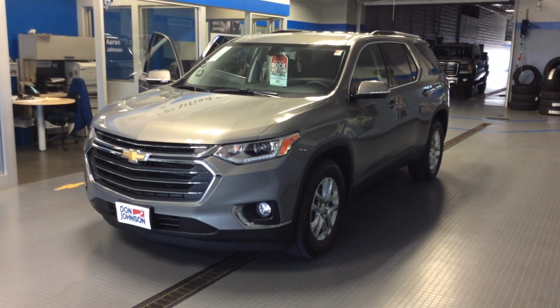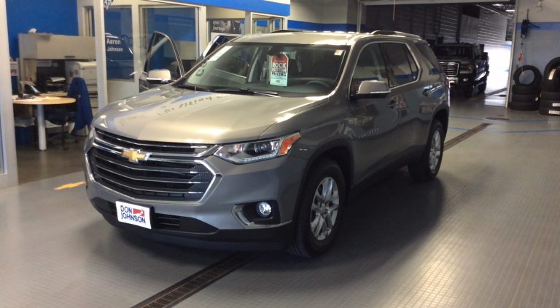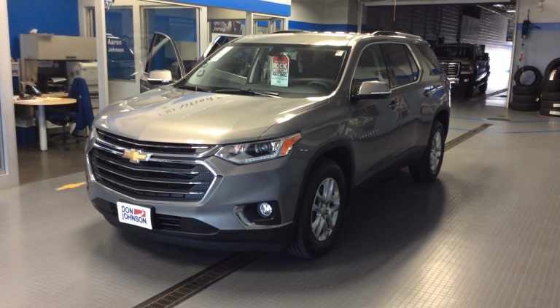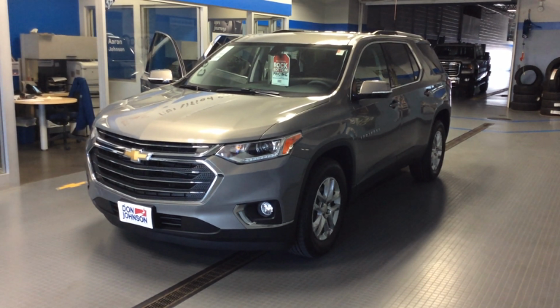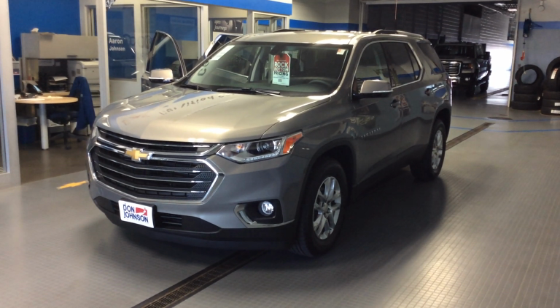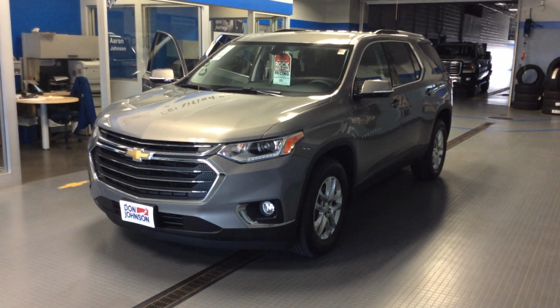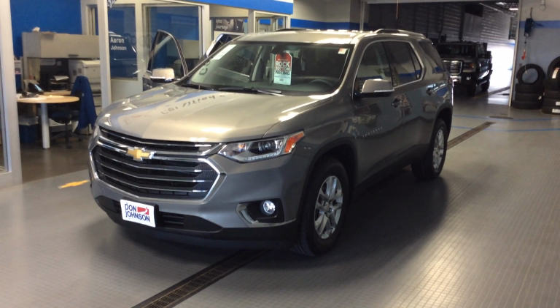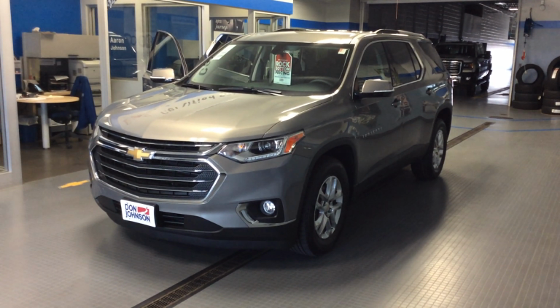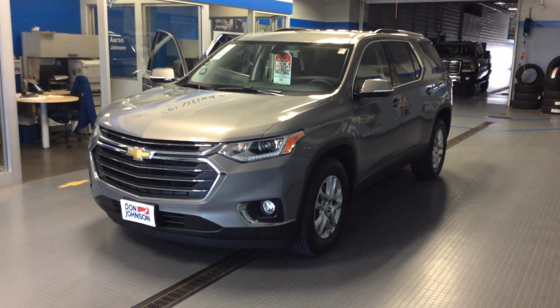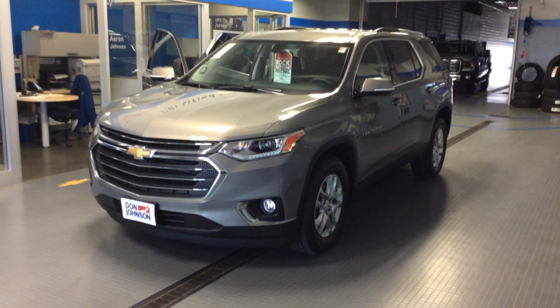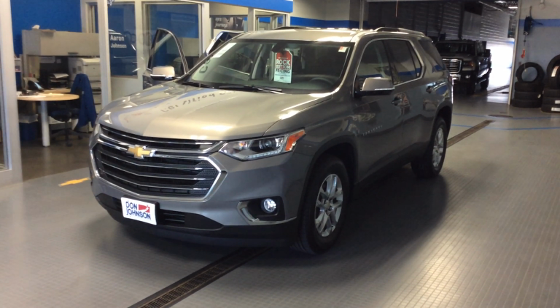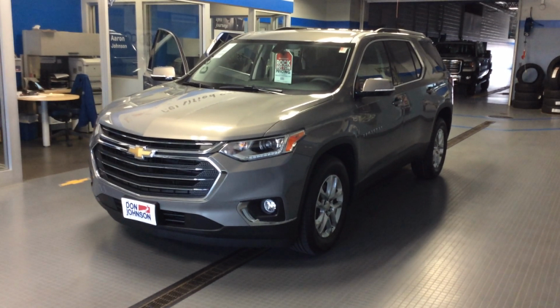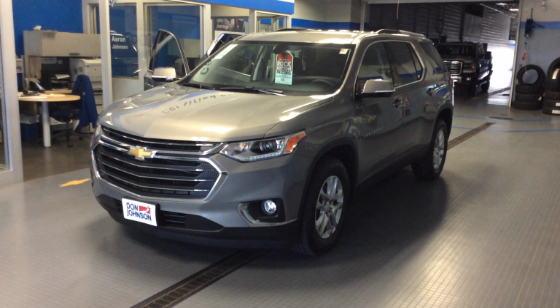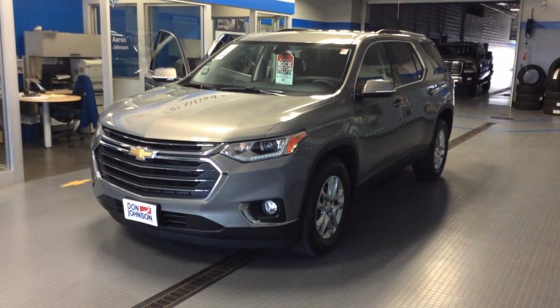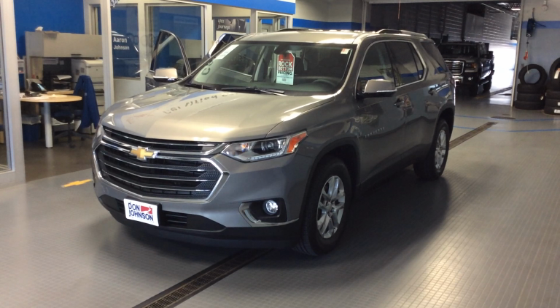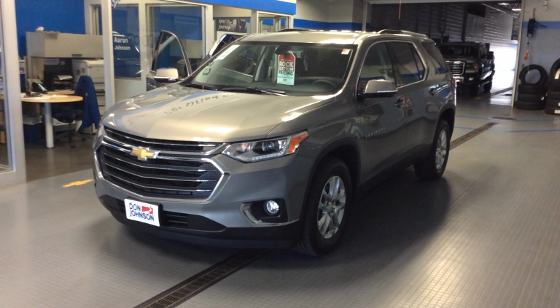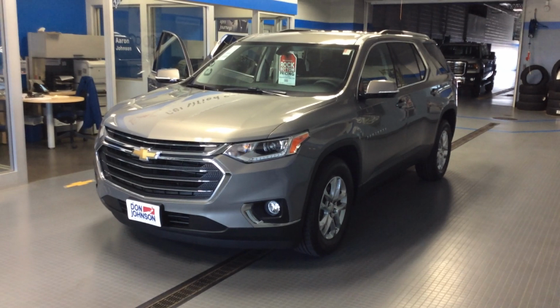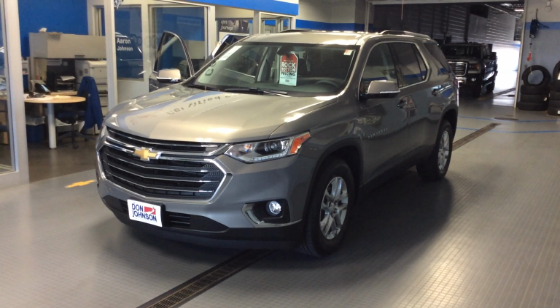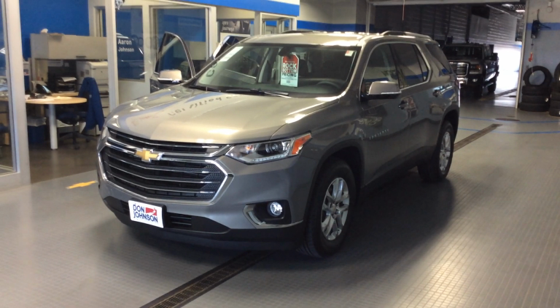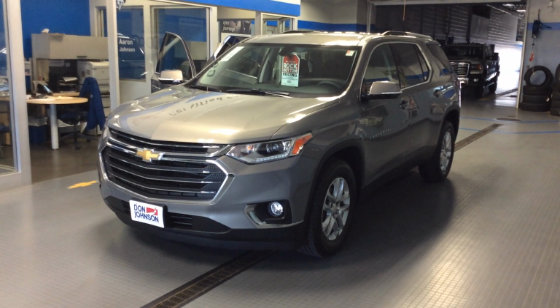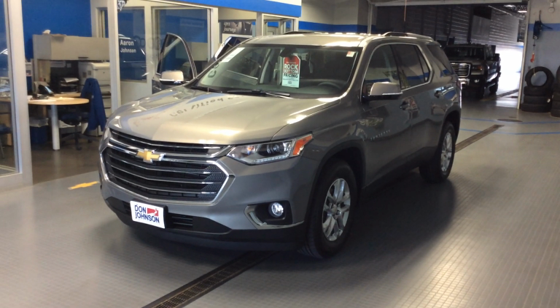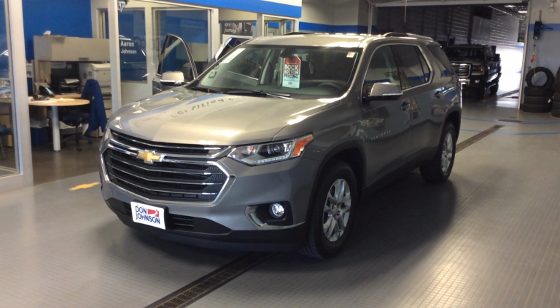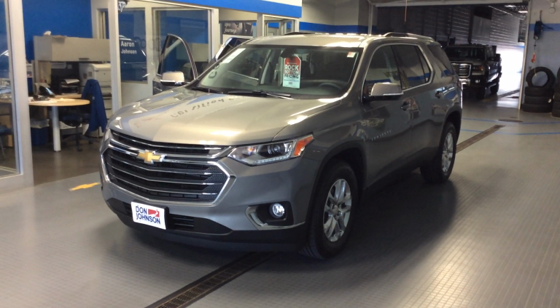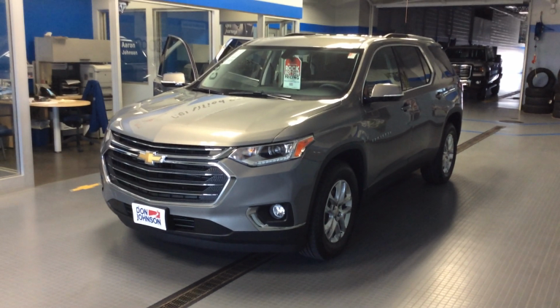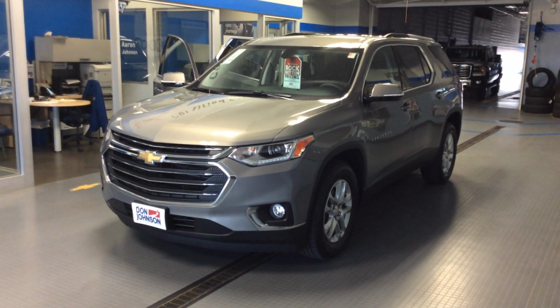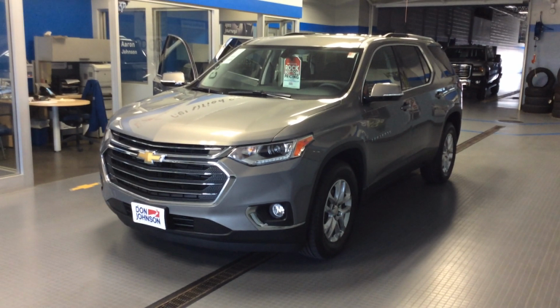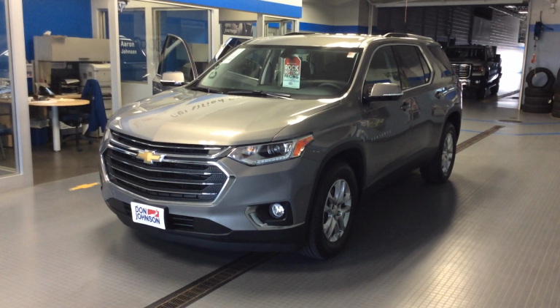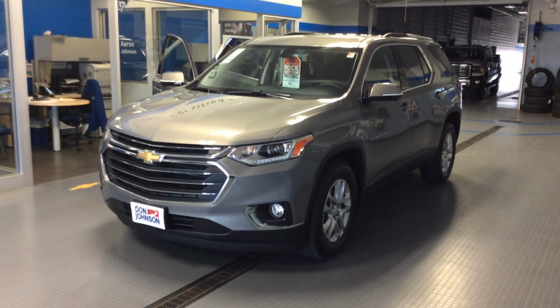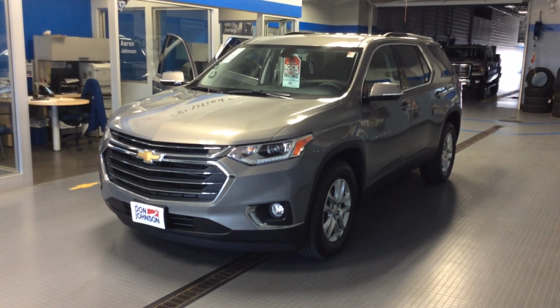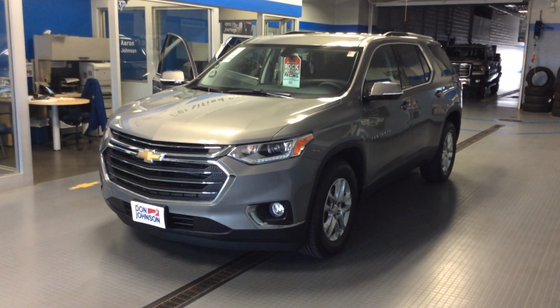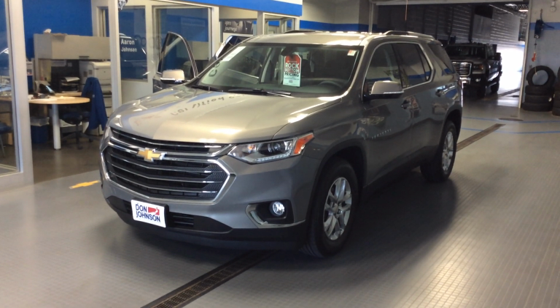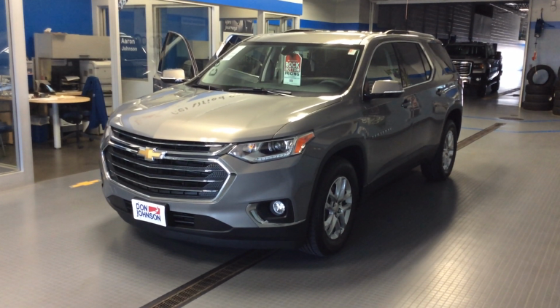Hi everybody, Dale Campbell here at Don Johnson Motors in Rice Lake, Wisconsin. Today I'm going to tell you about our 2018 Chevrolet Traverse.